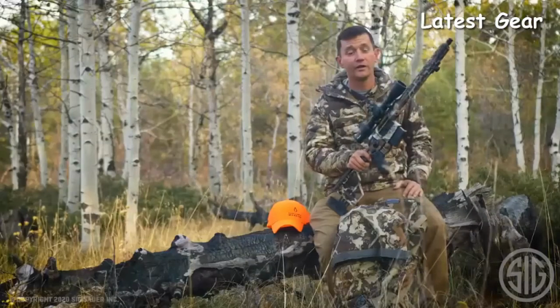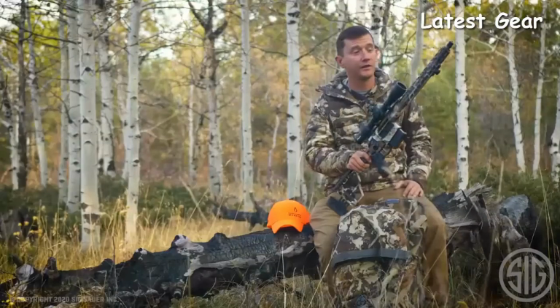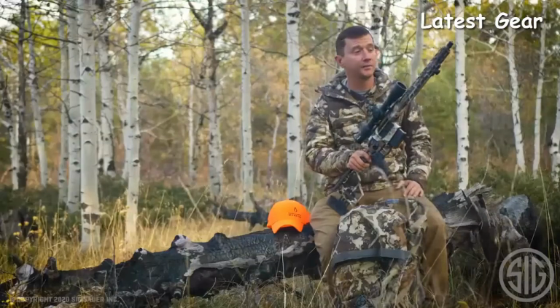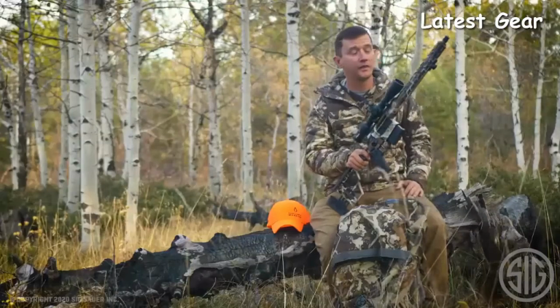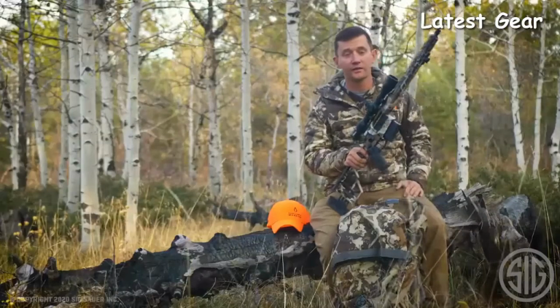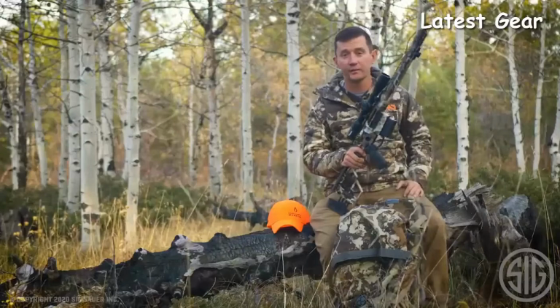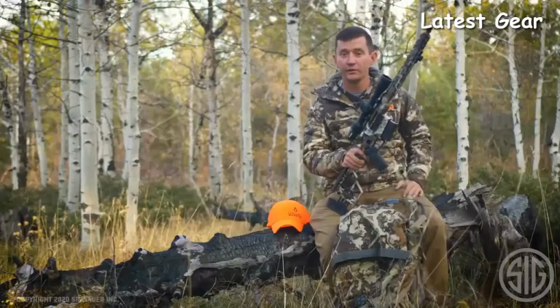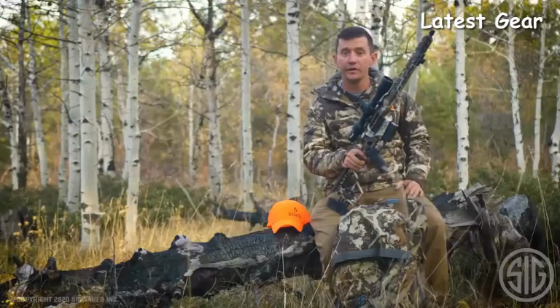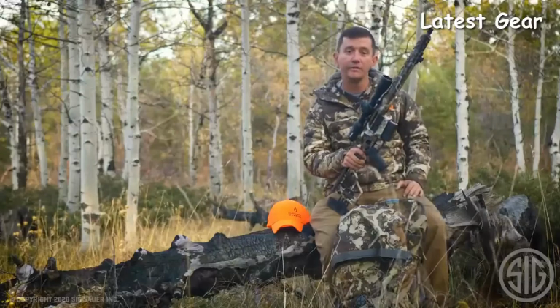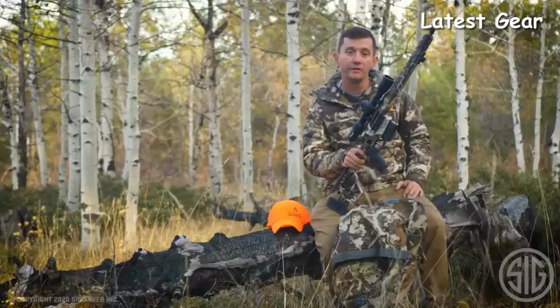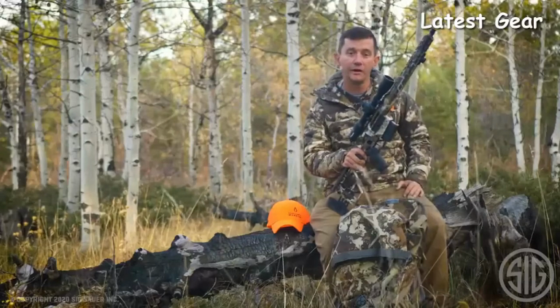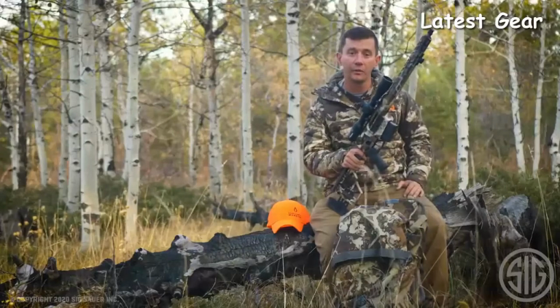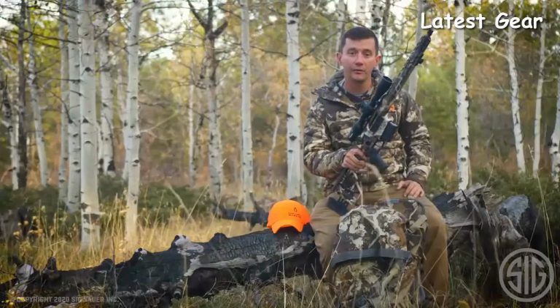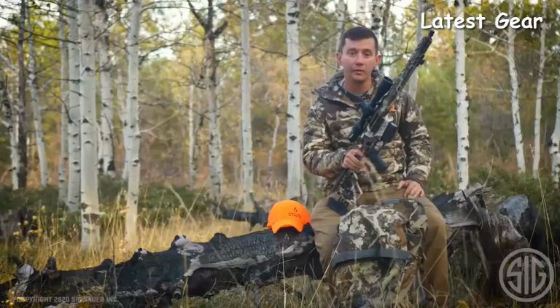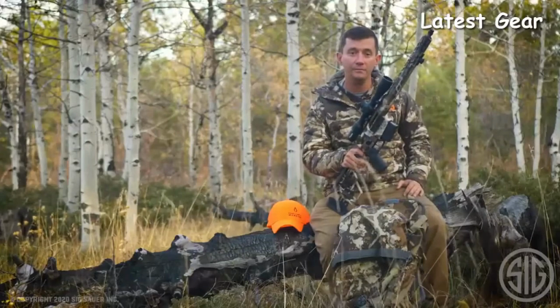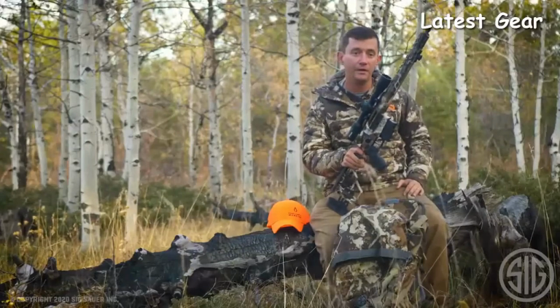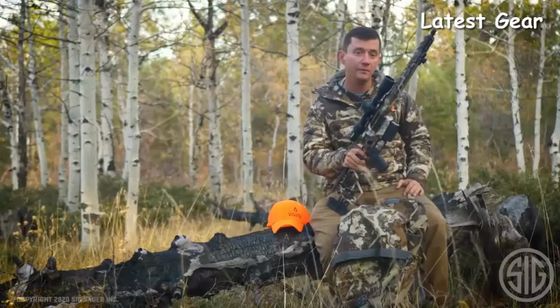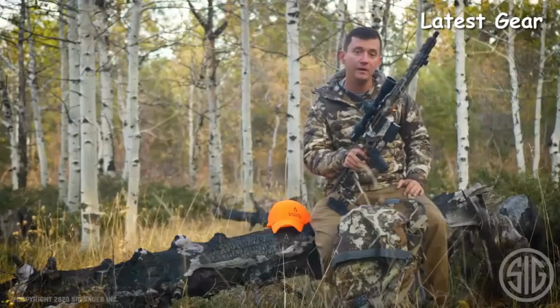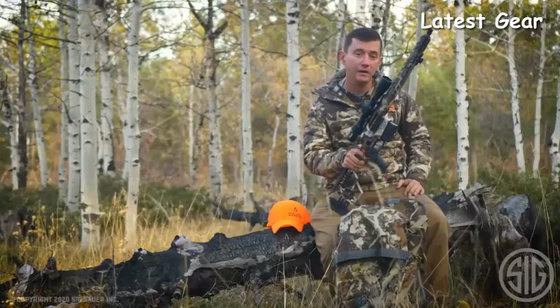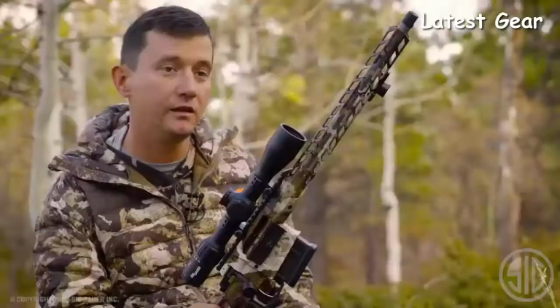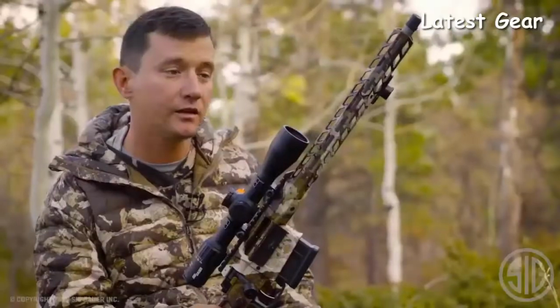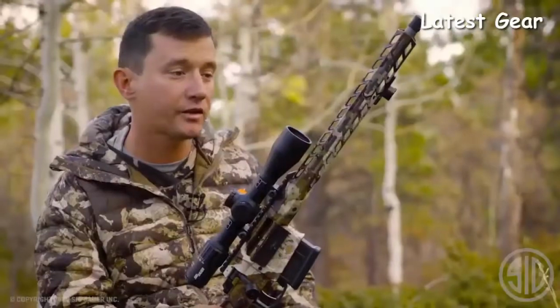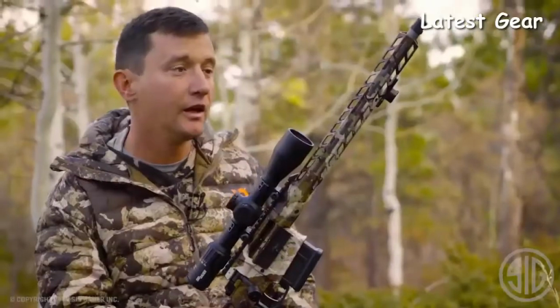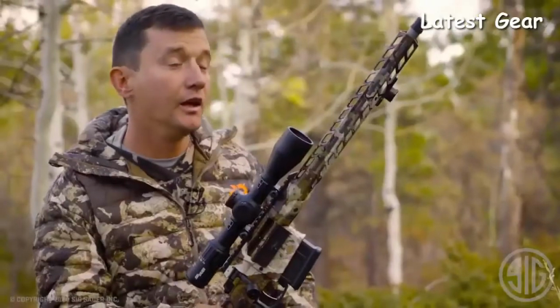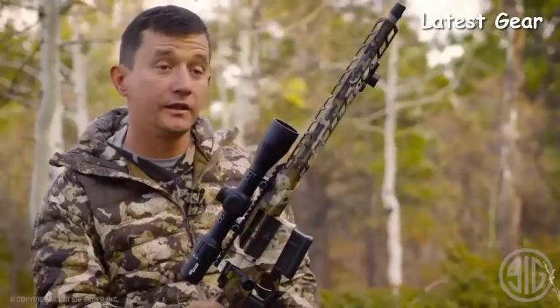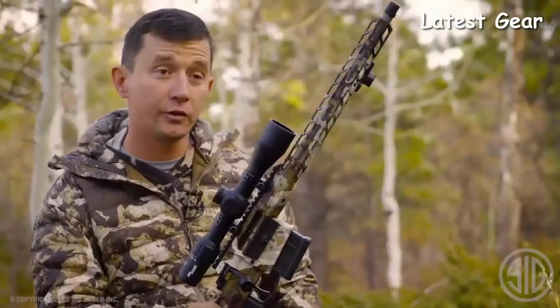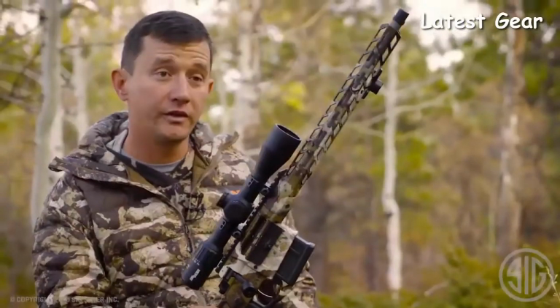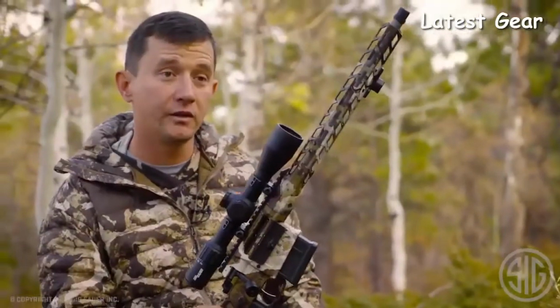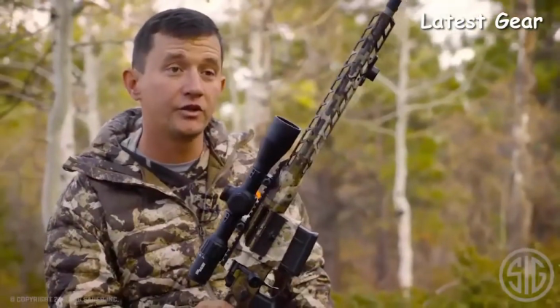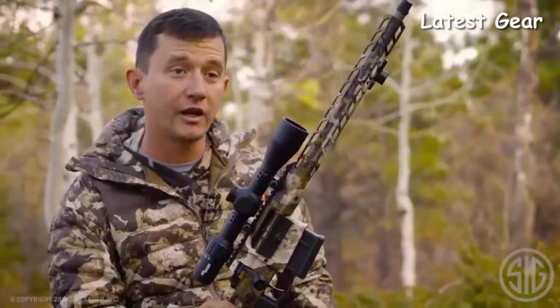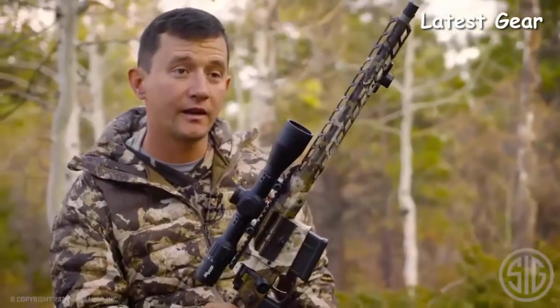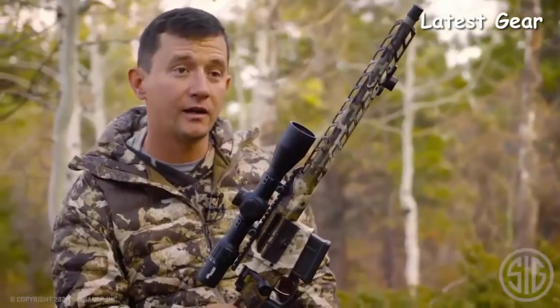This is the most innovative hunting rifle in many, many years. Get to a dealer and check it out.